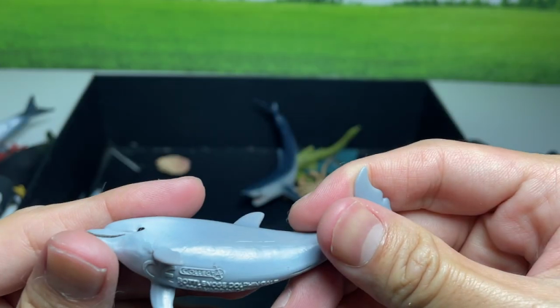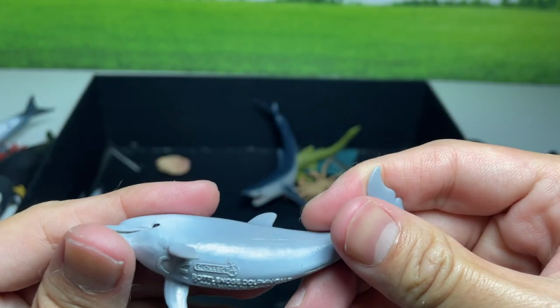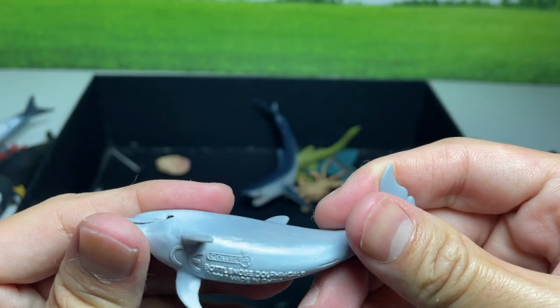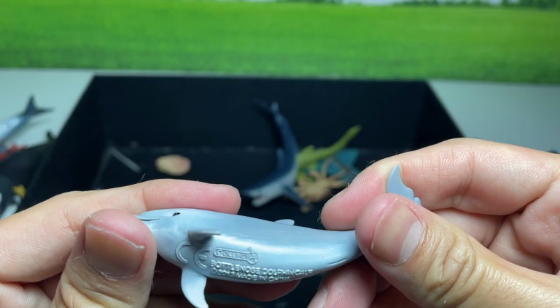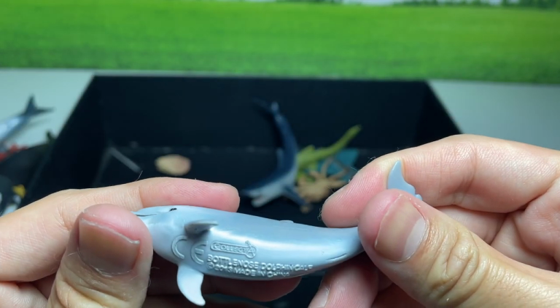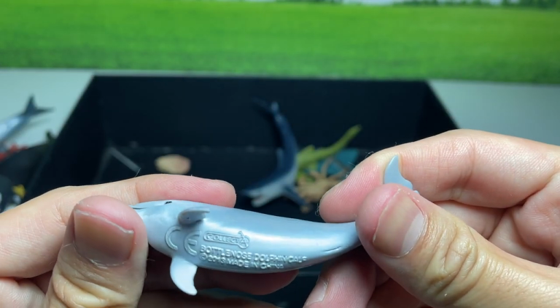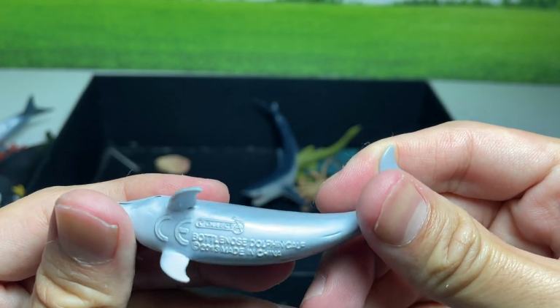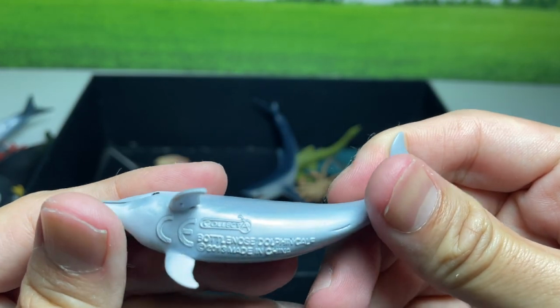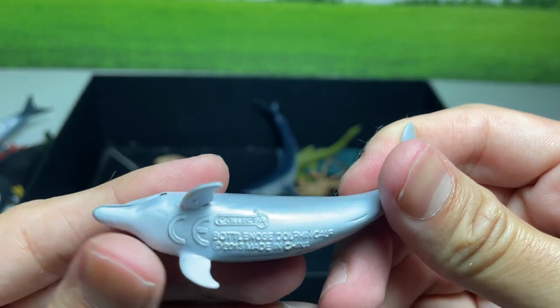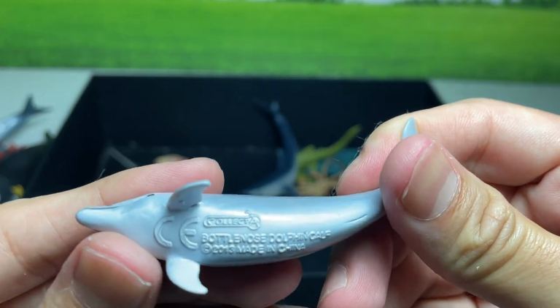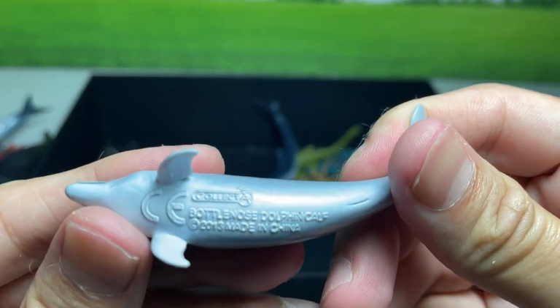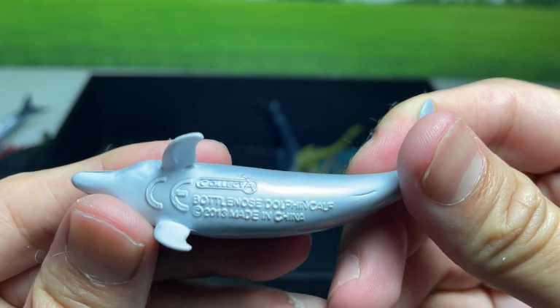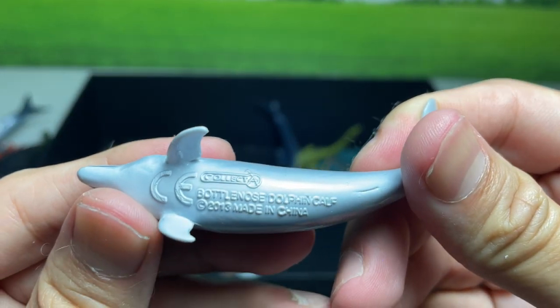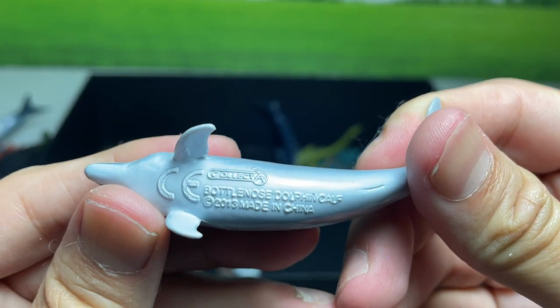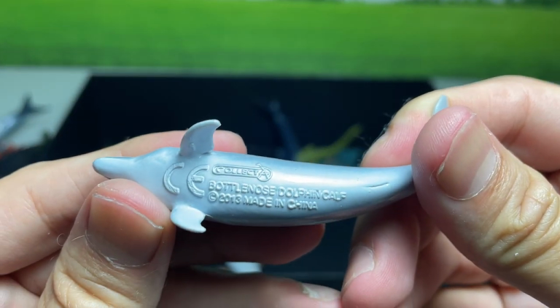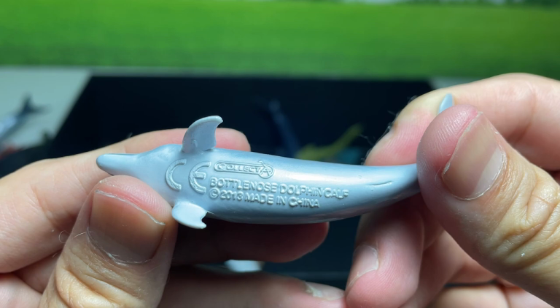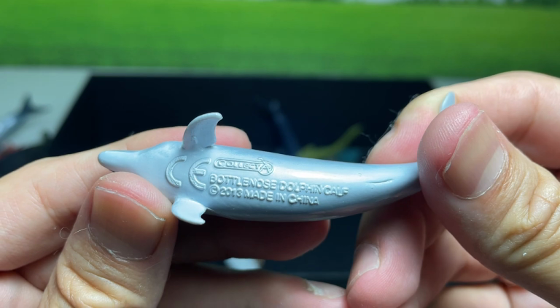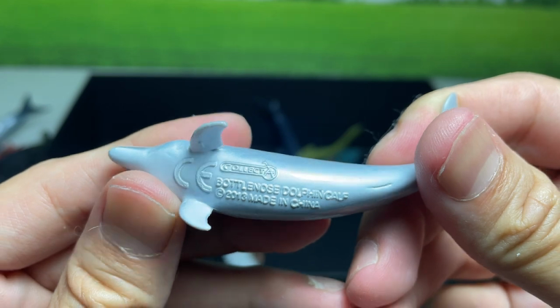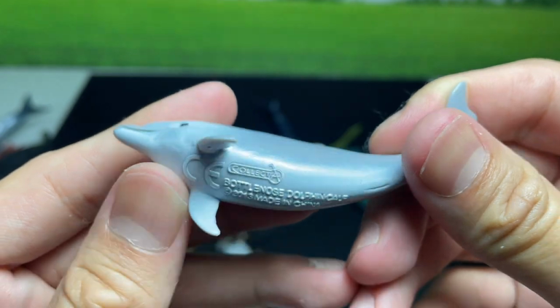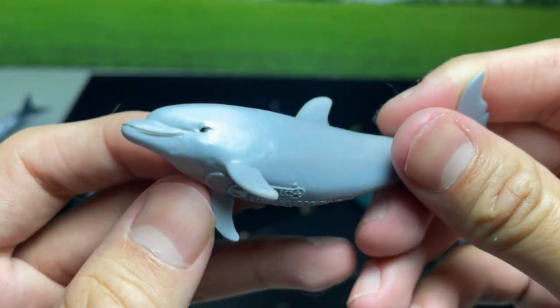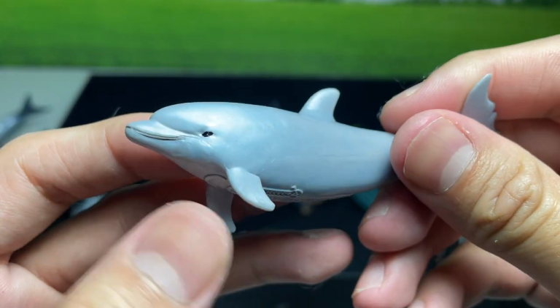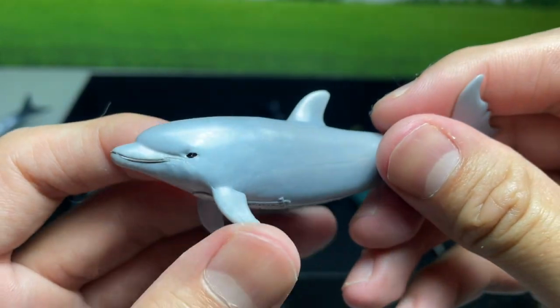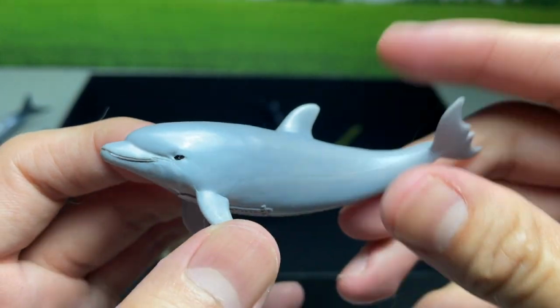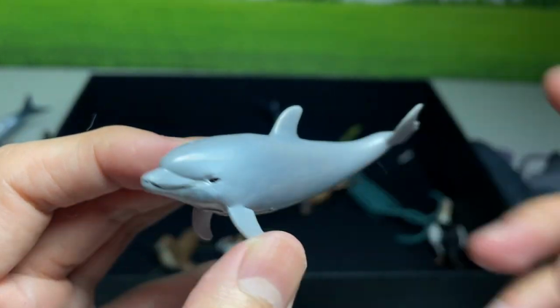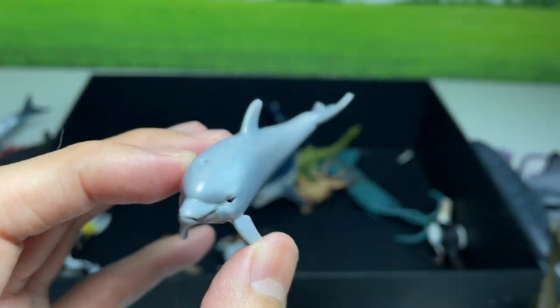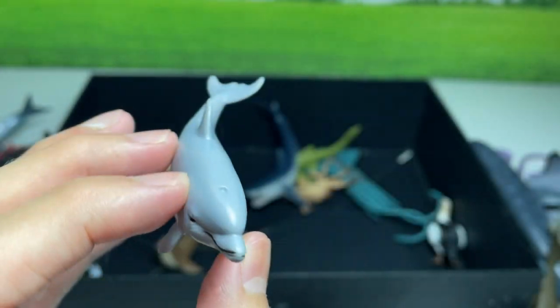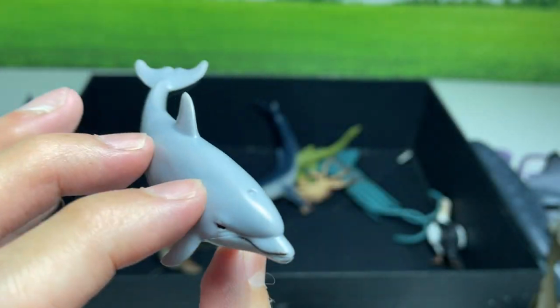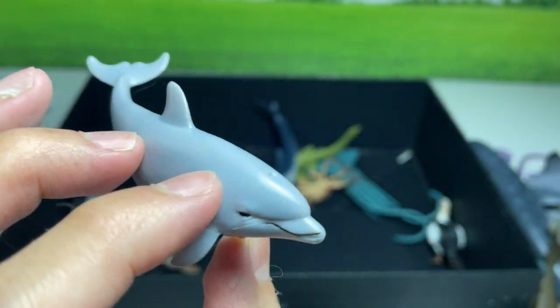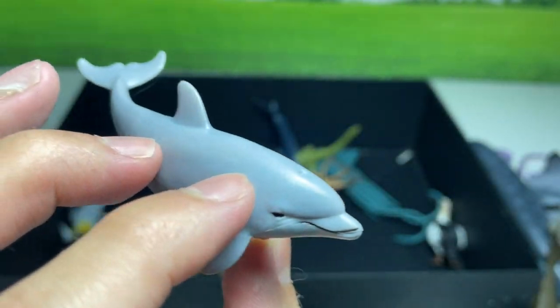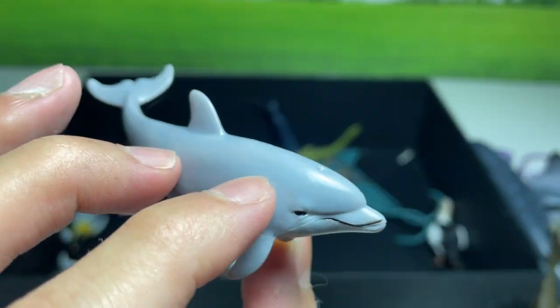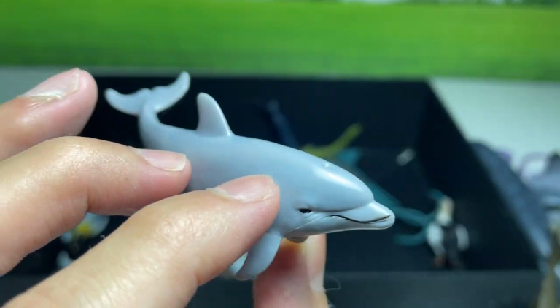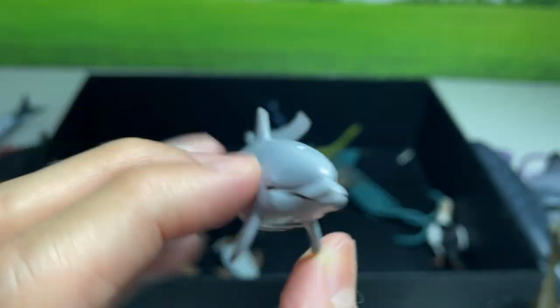A dolphin — a bottlenose dolphin calf, which means it is very young.